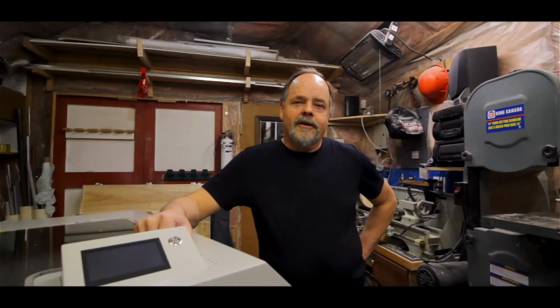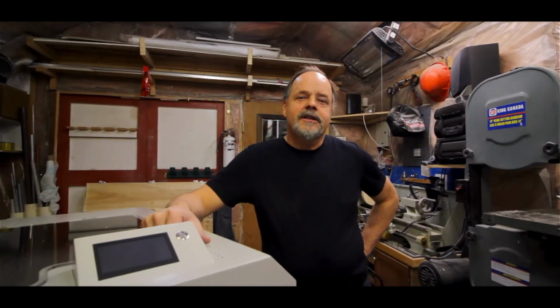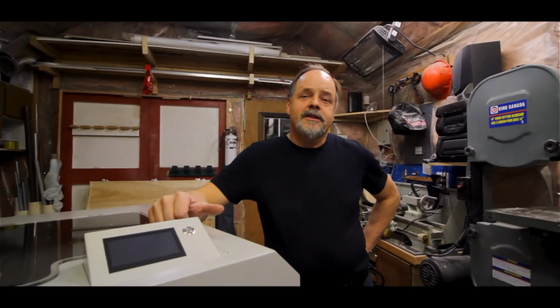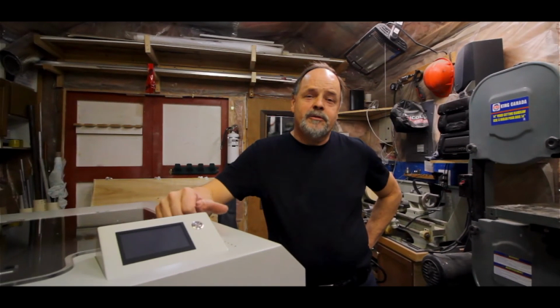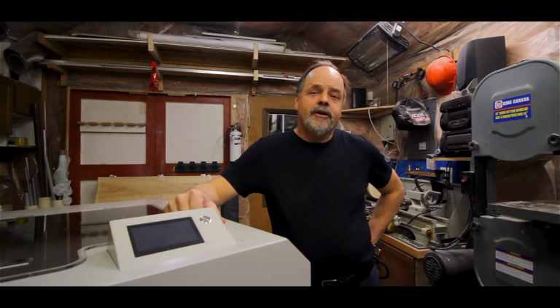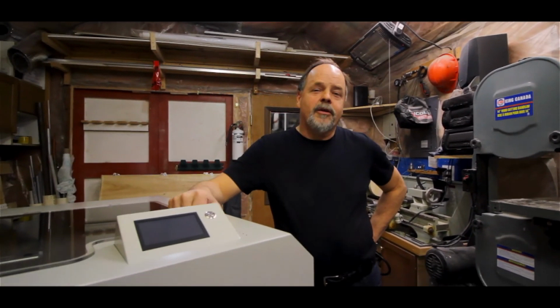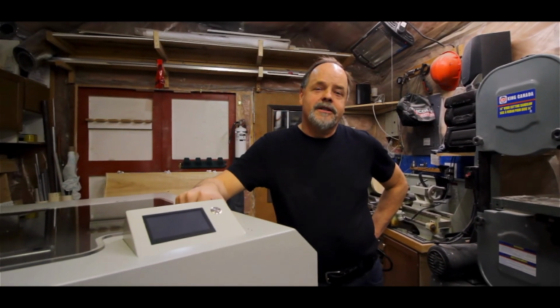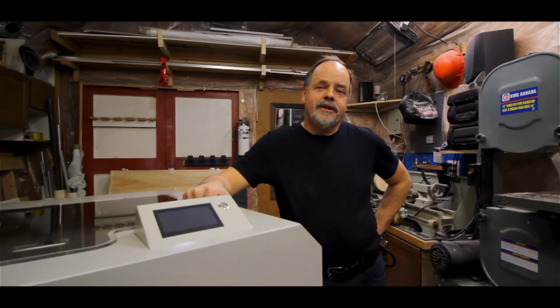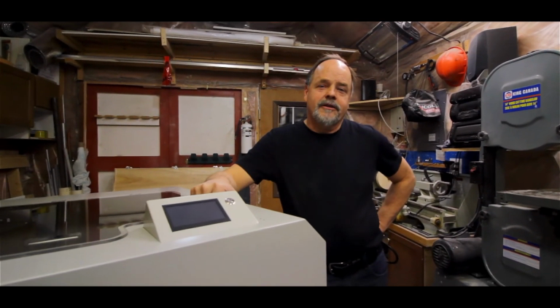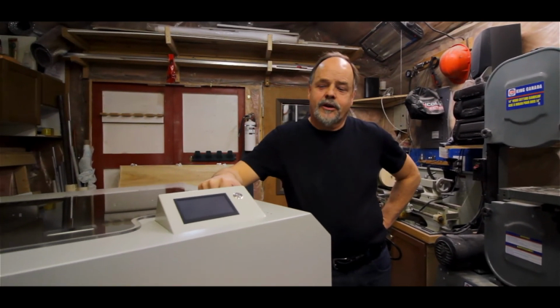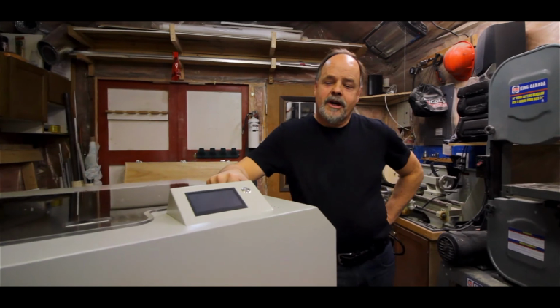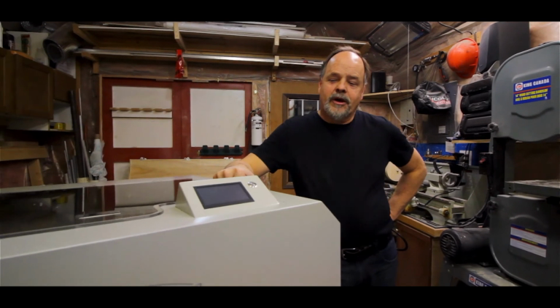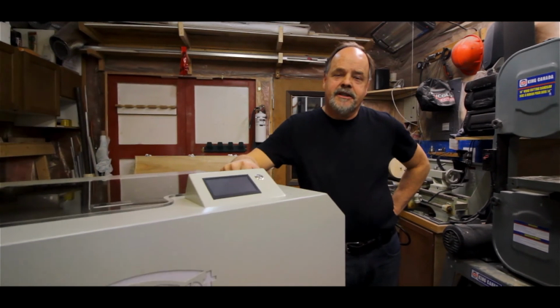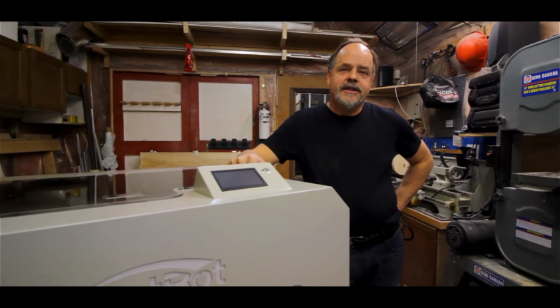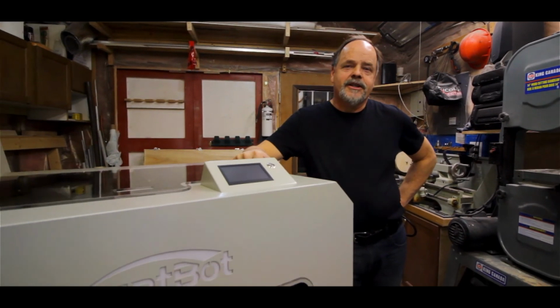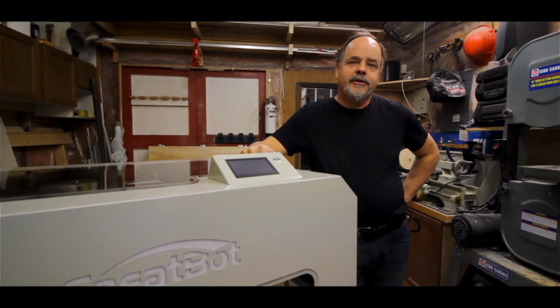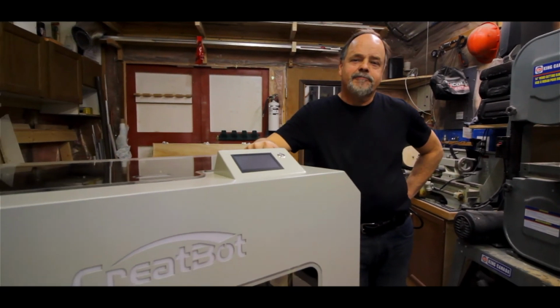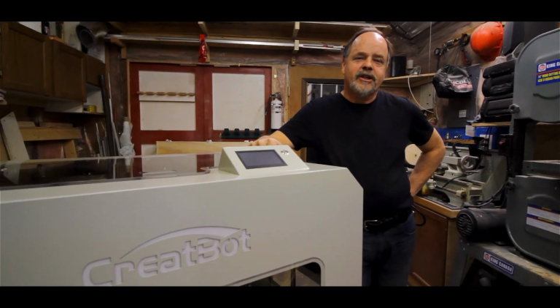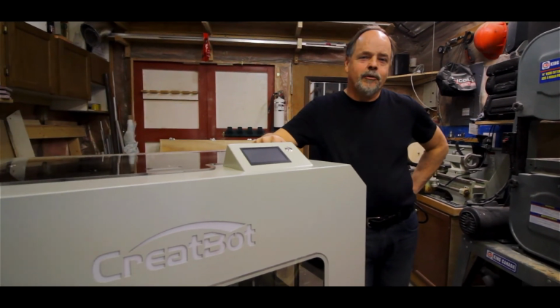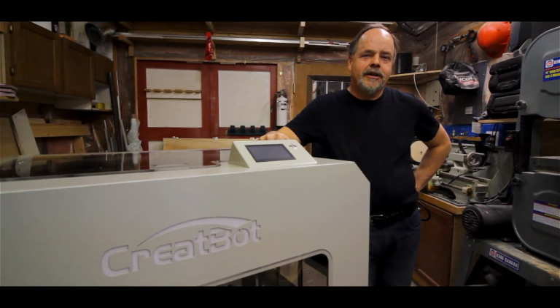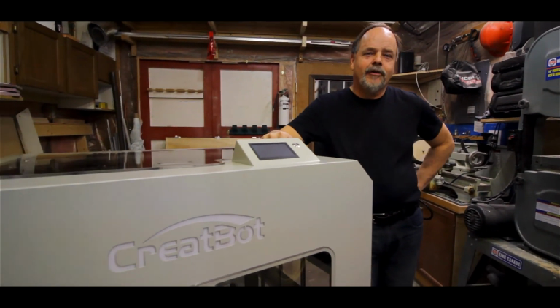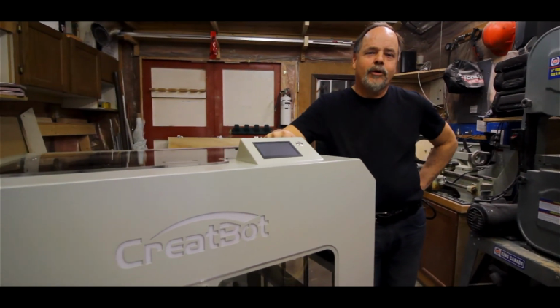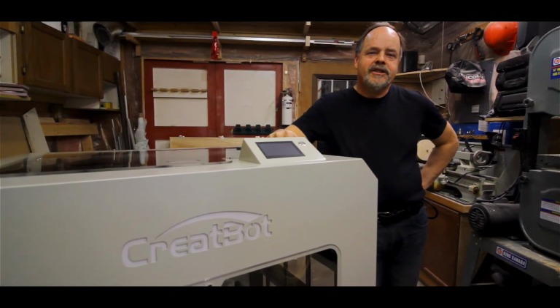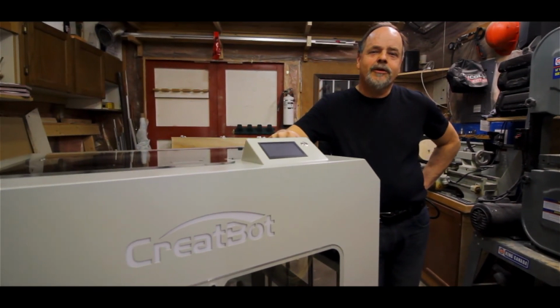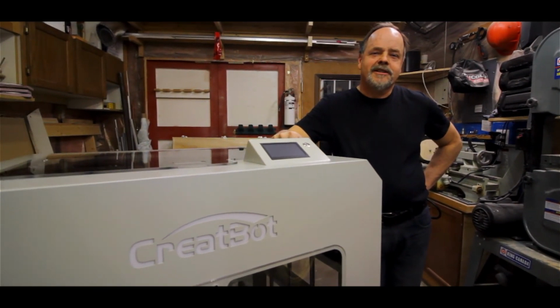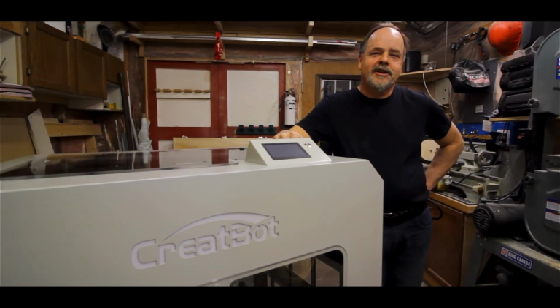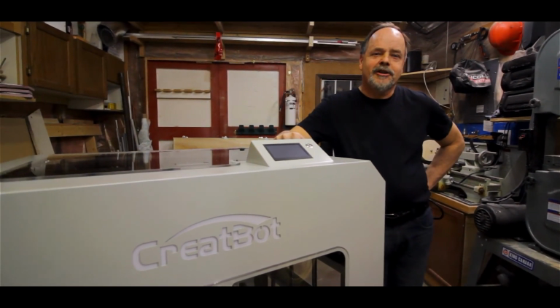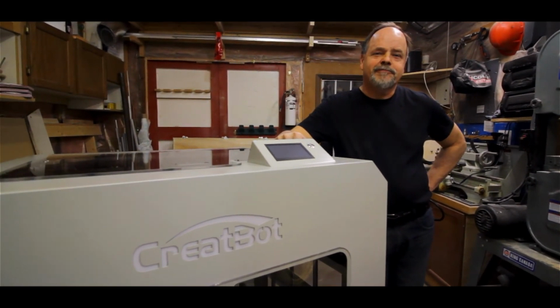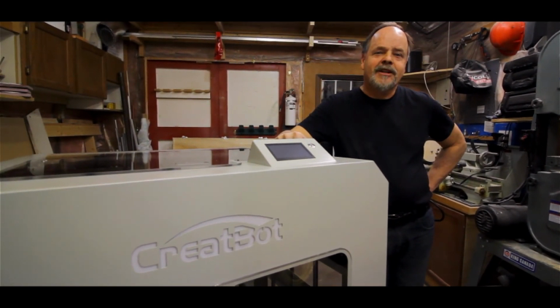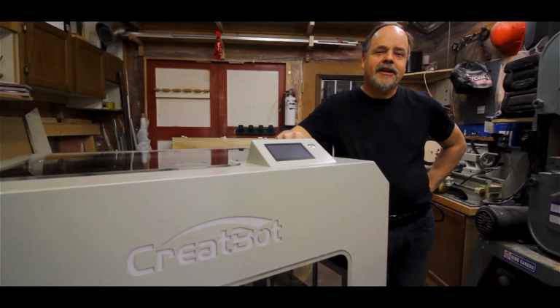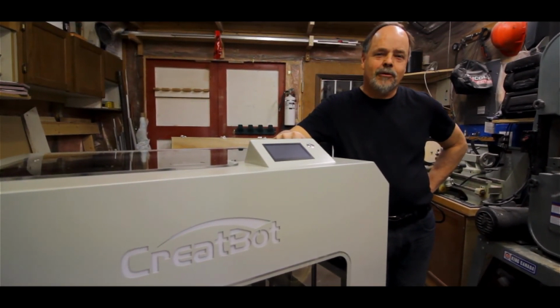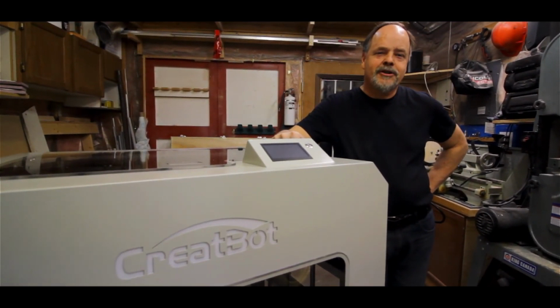So this has been our unboxing video of the CreateBot D600. I'm really looking forward to seeing what this thing can do. Thanks for watching.